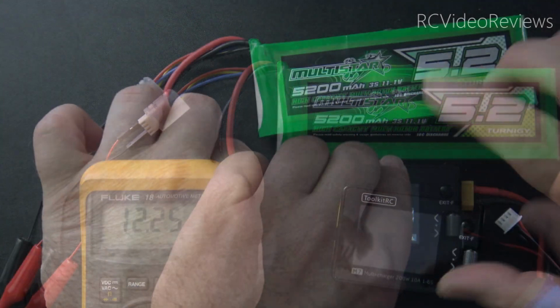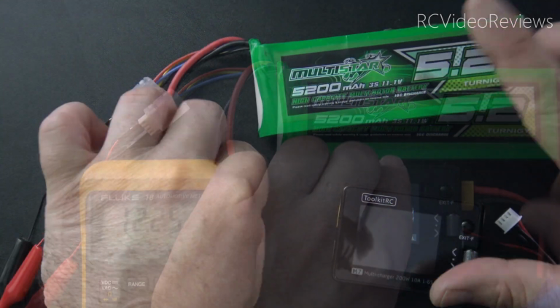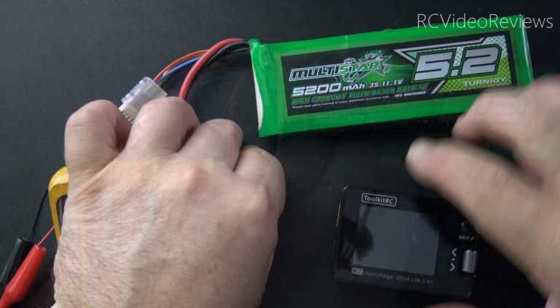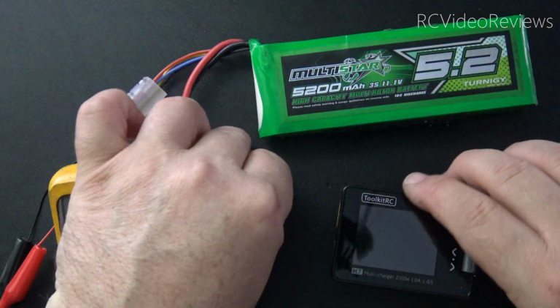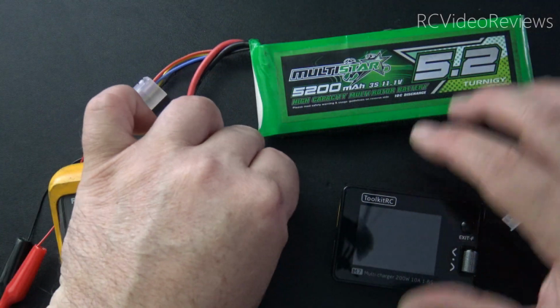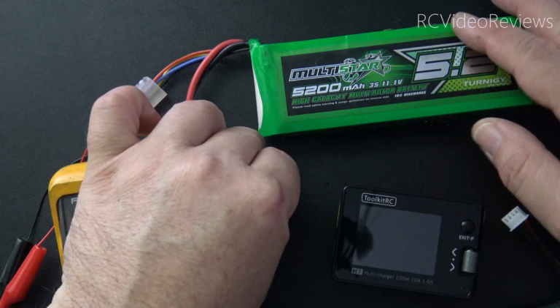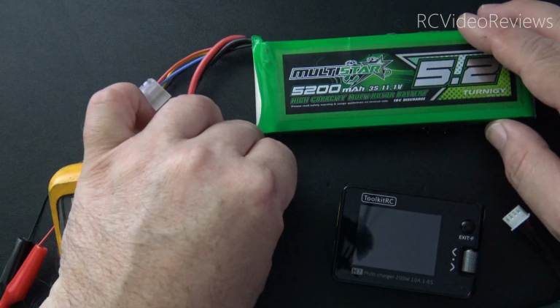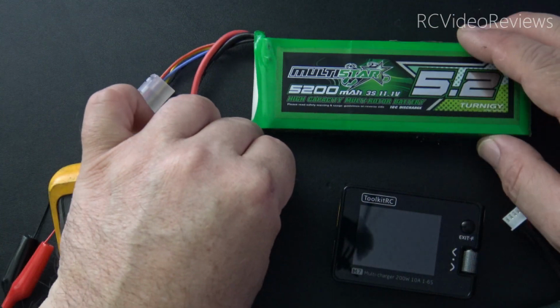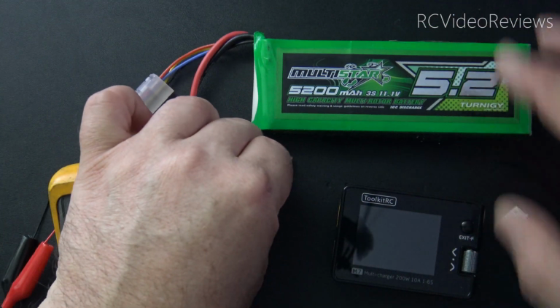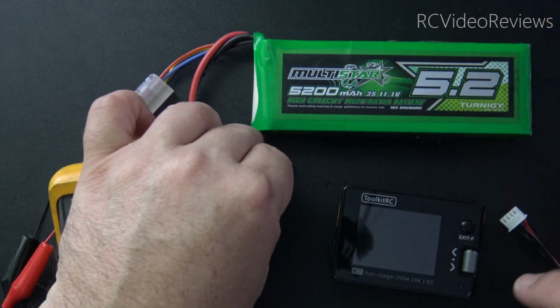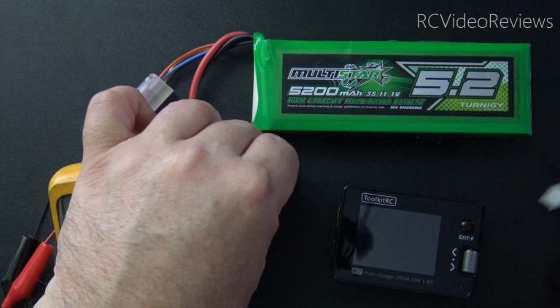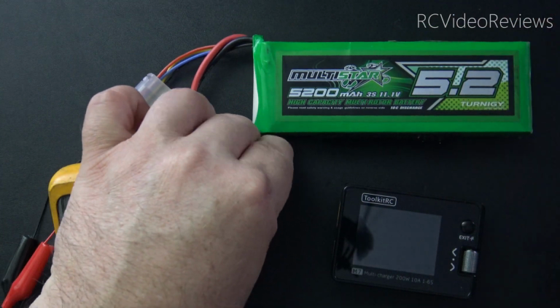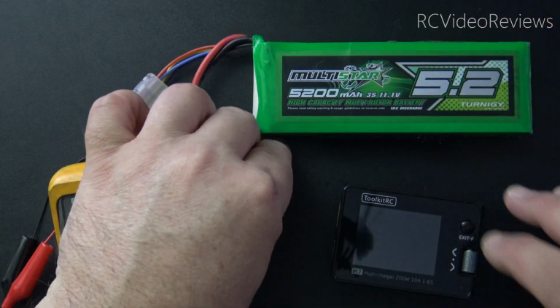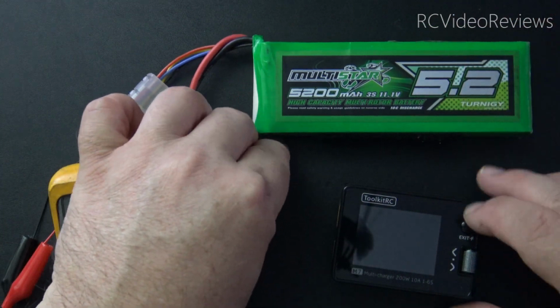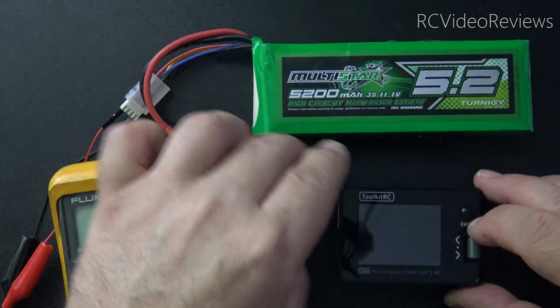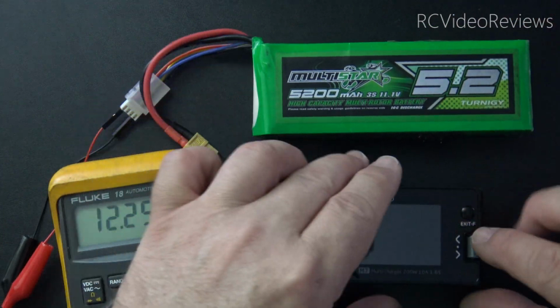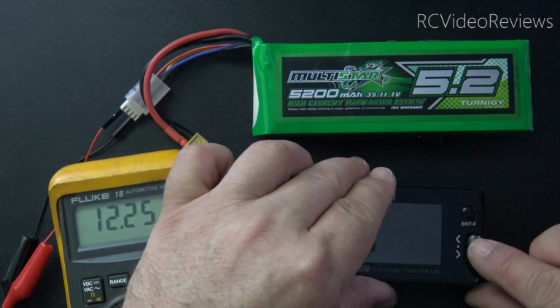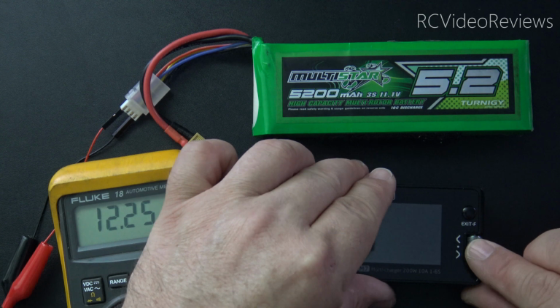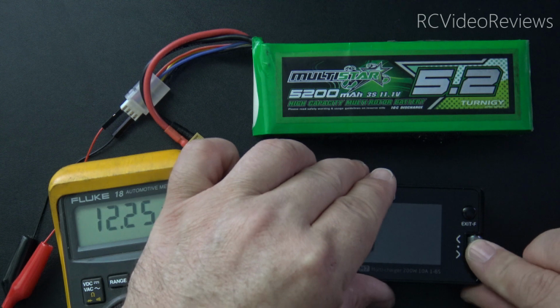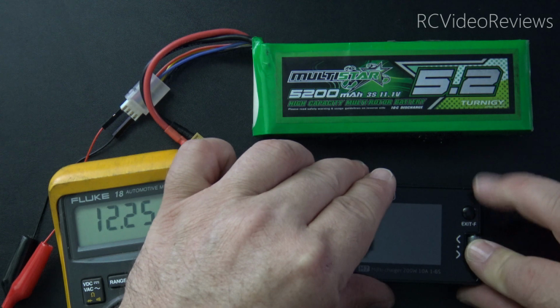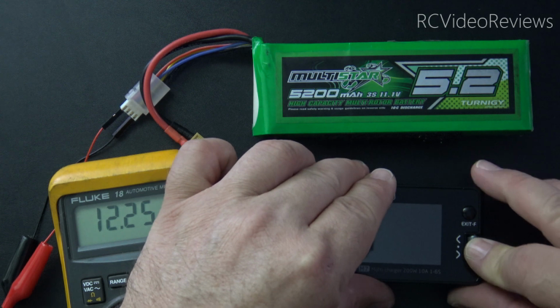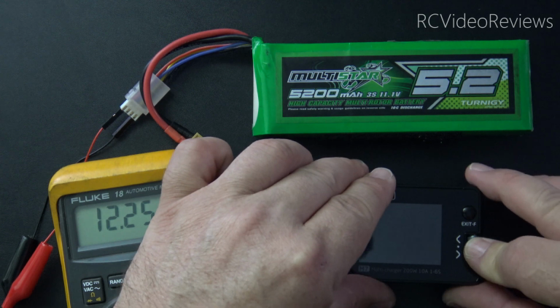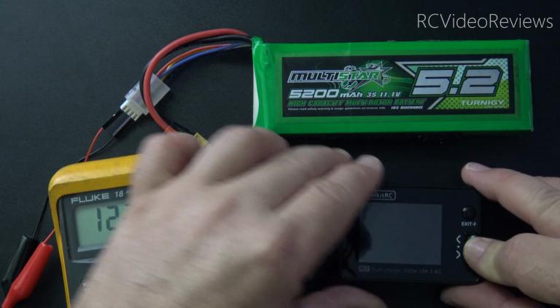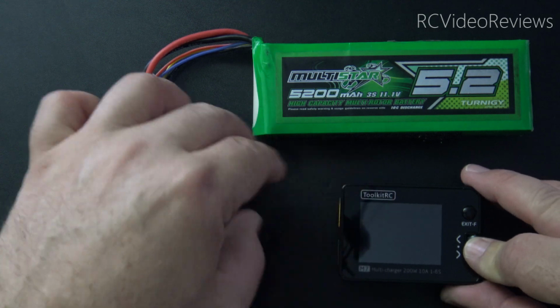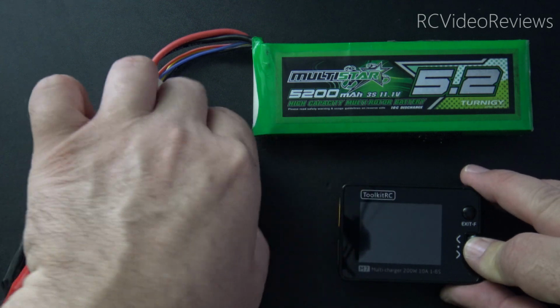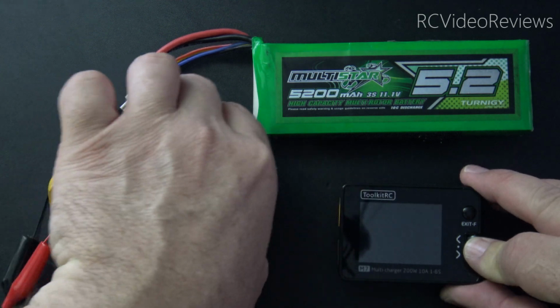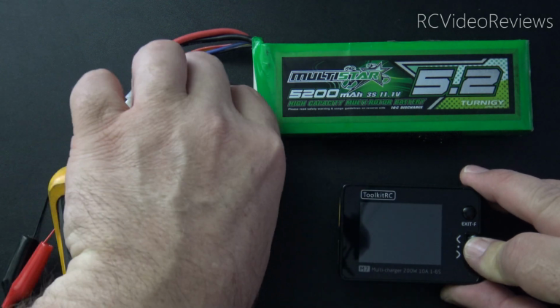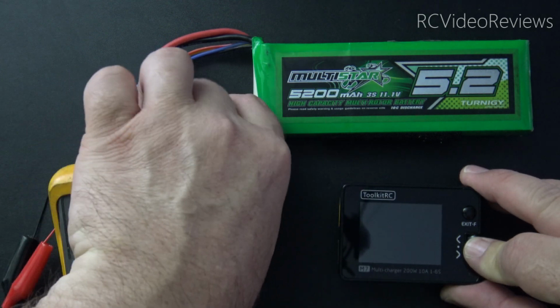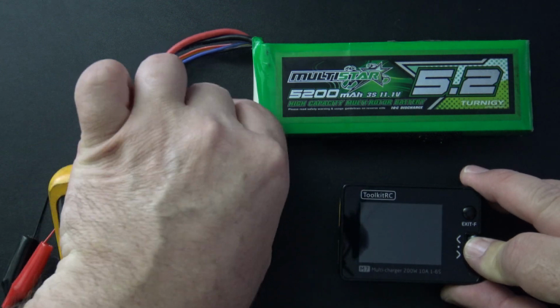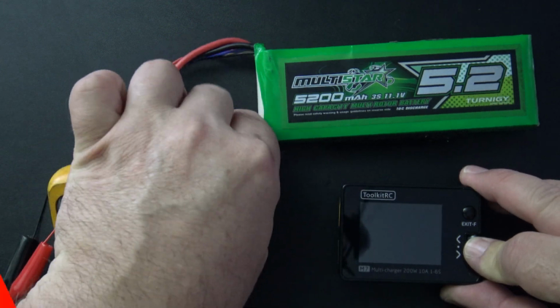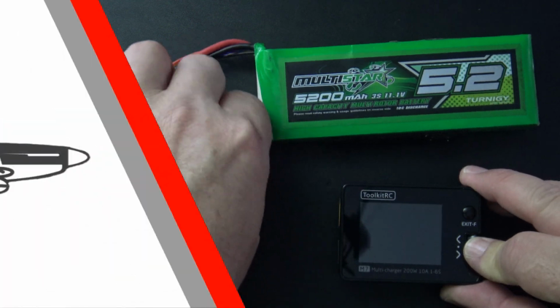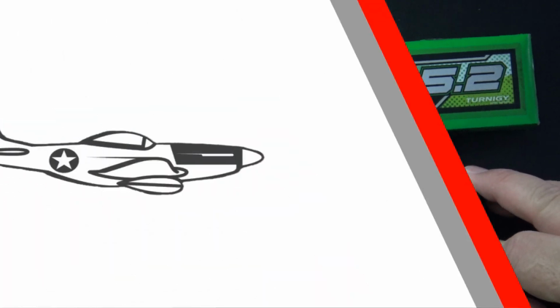In order to get into the calibration menu on the M7, you want to press on the jog dial and then connect your power source.